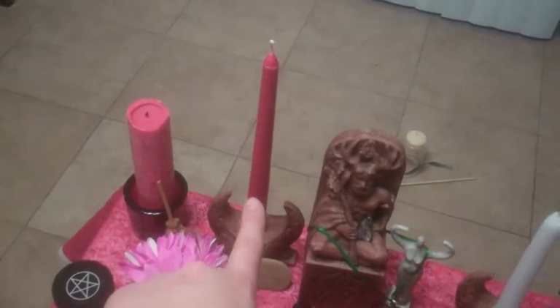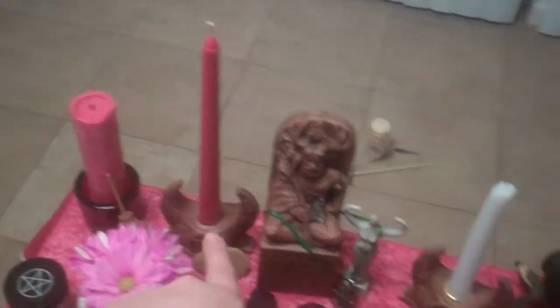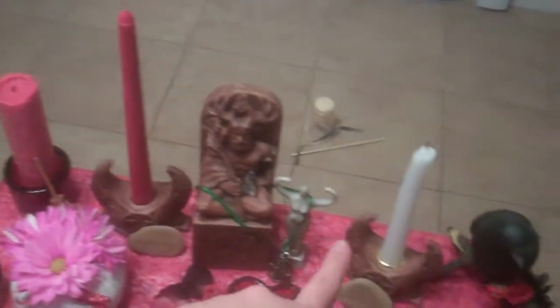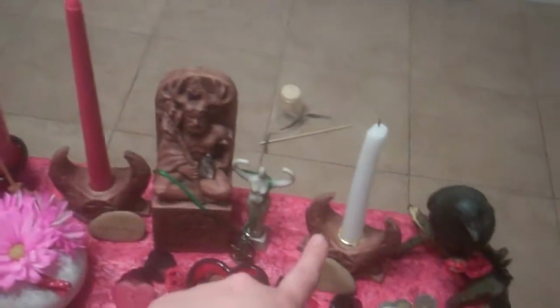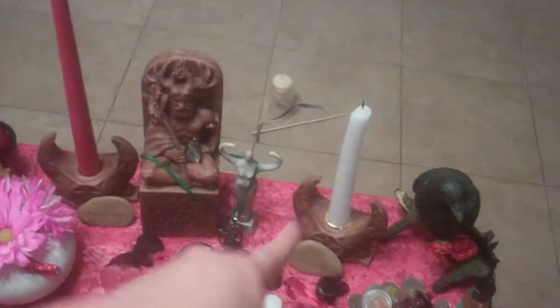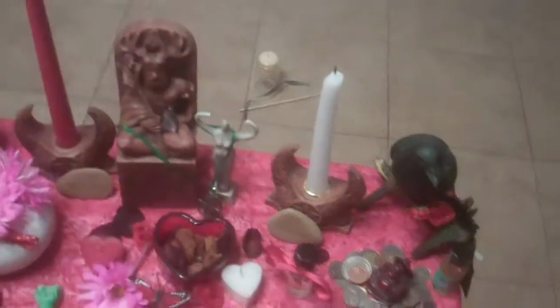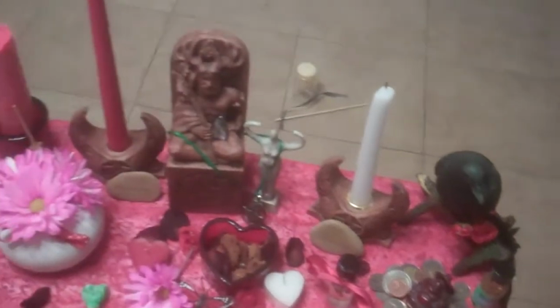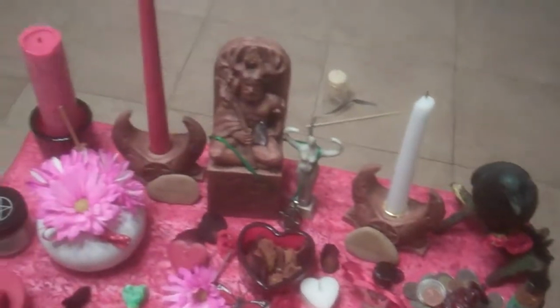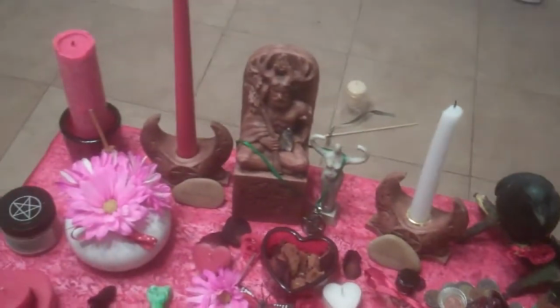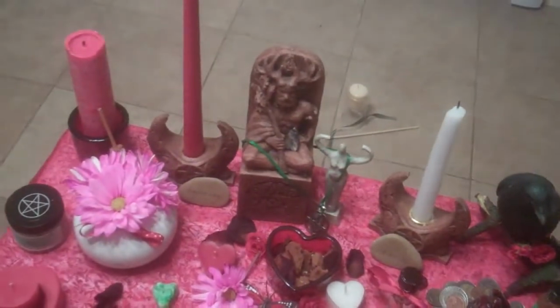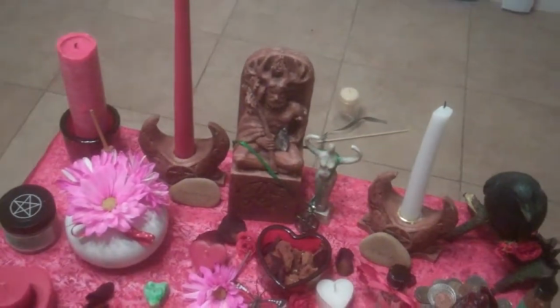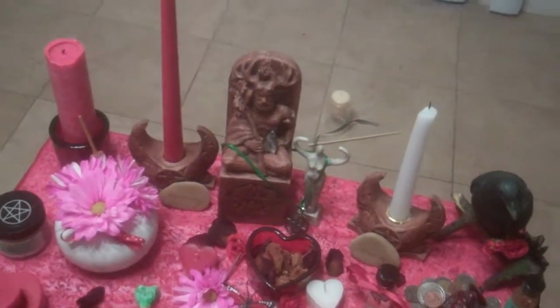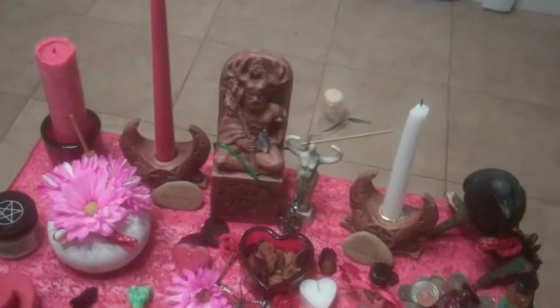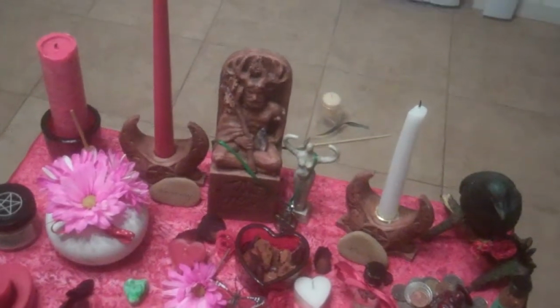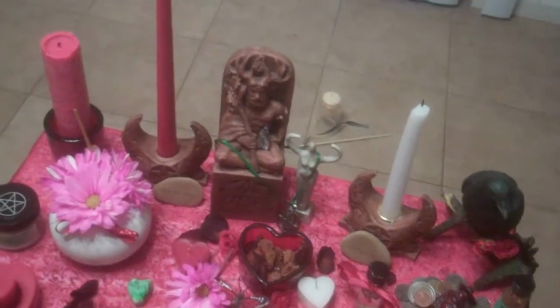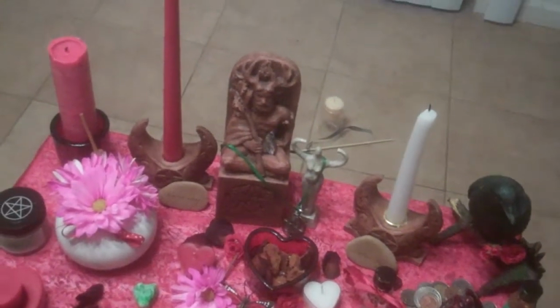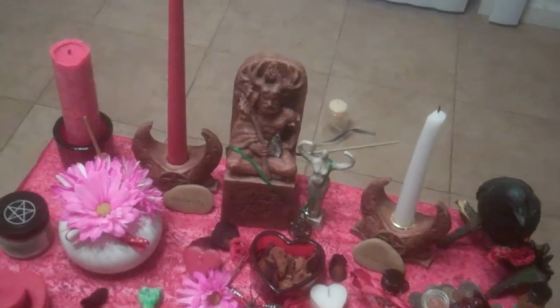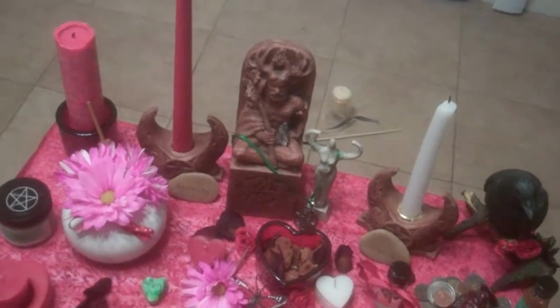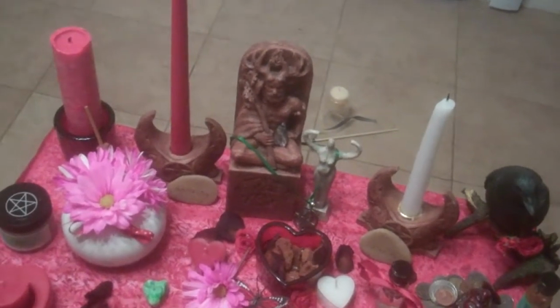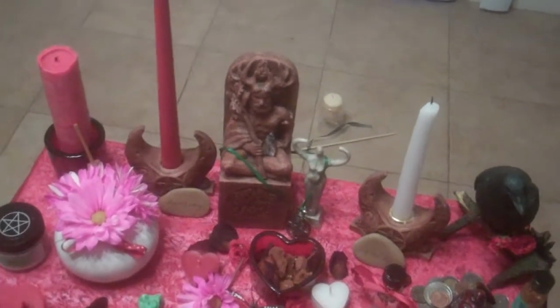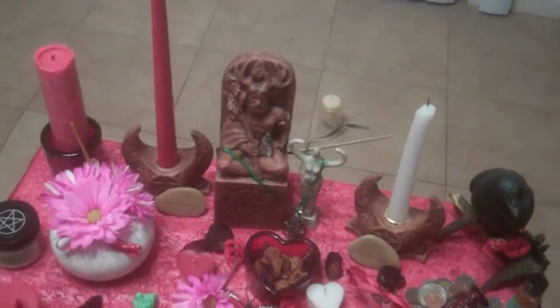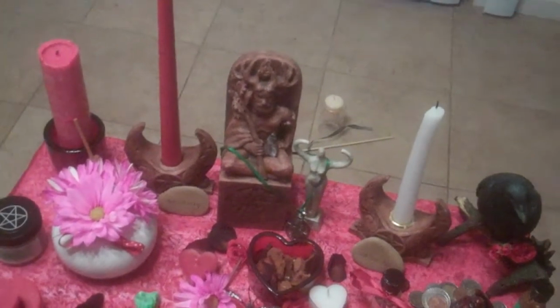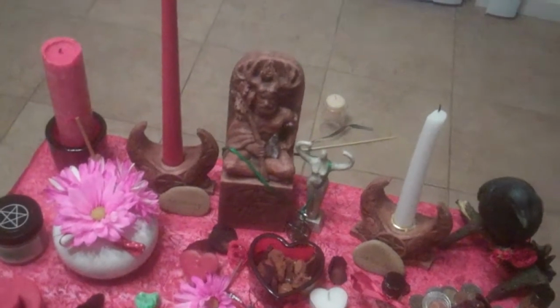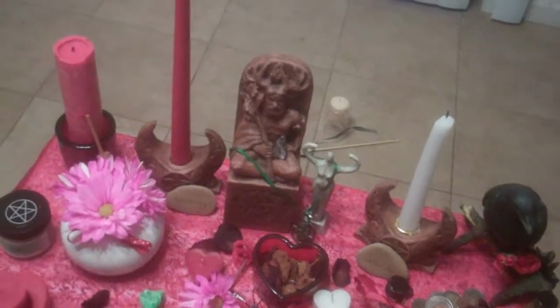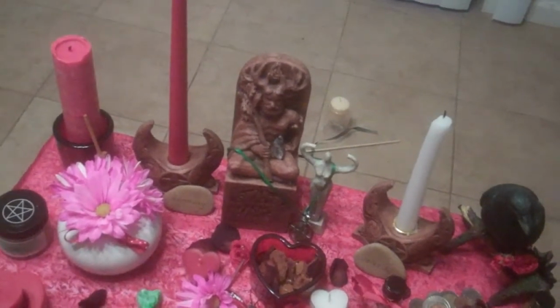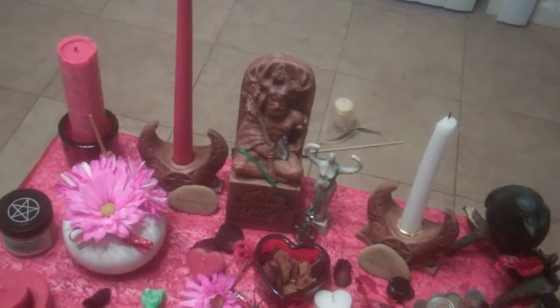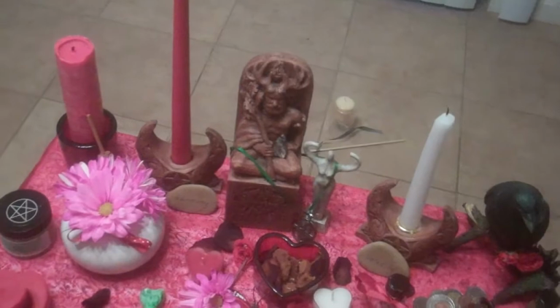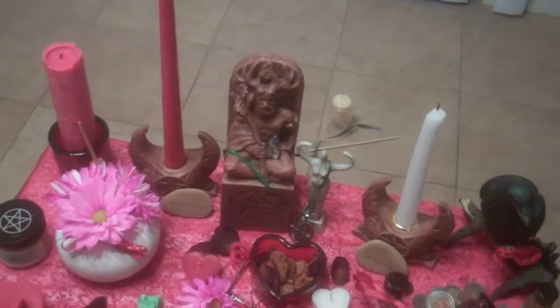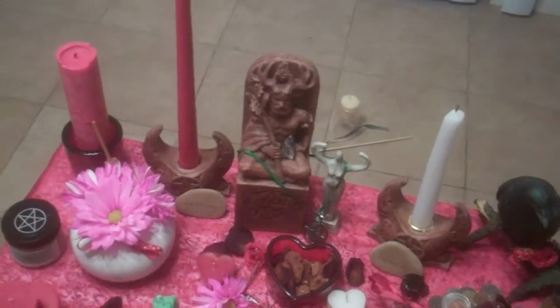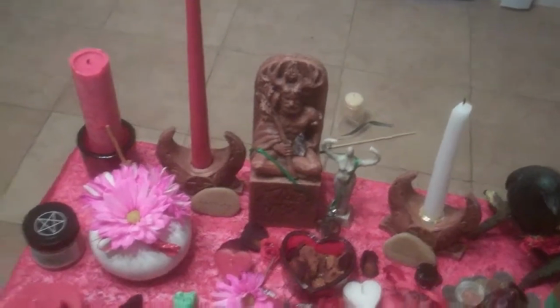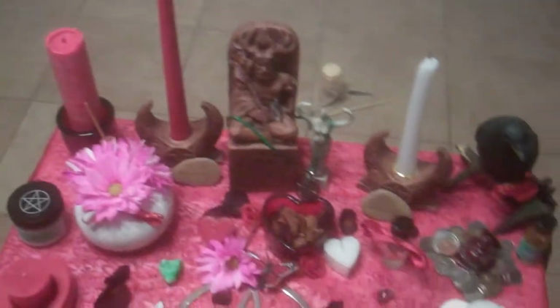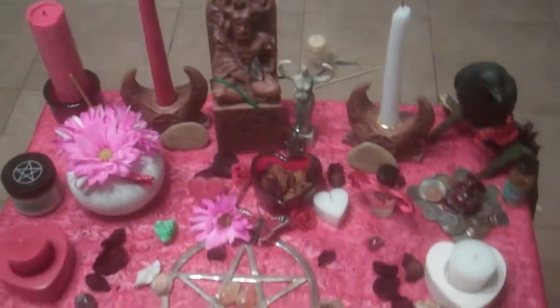Your god and your goddess candle — I chose red and white because, like last year, my colors for Beltane are red and white.